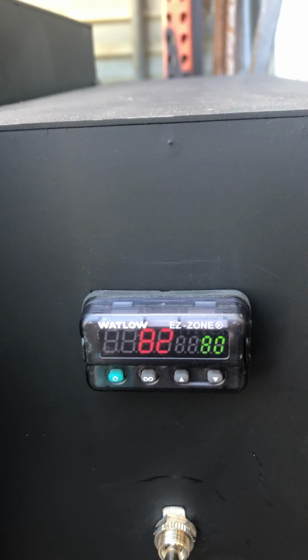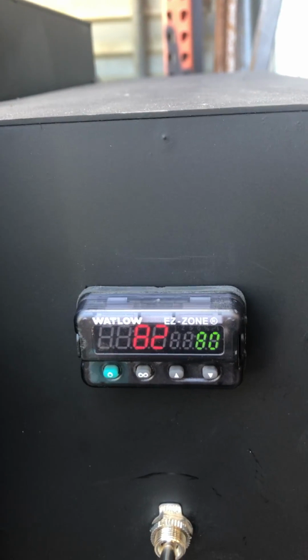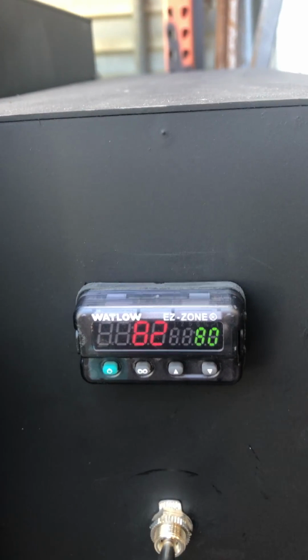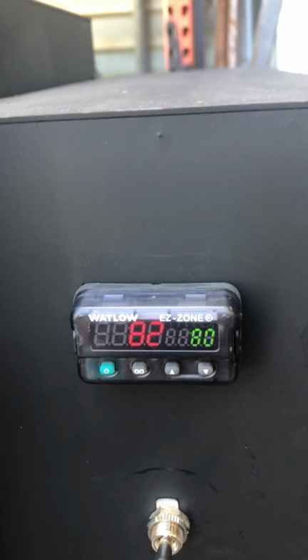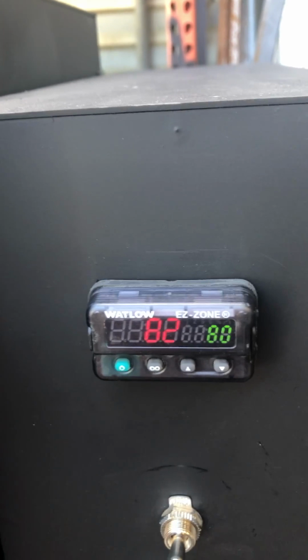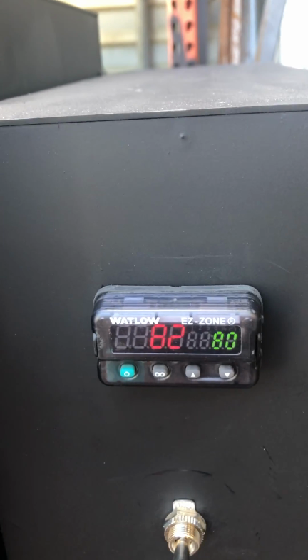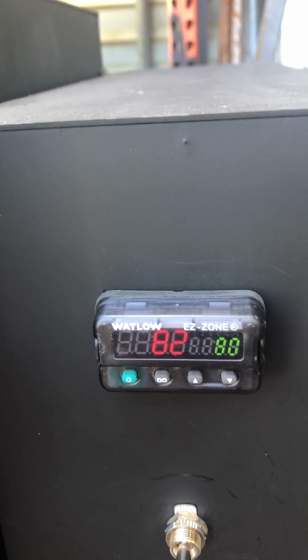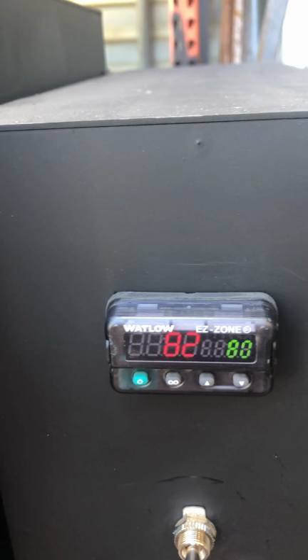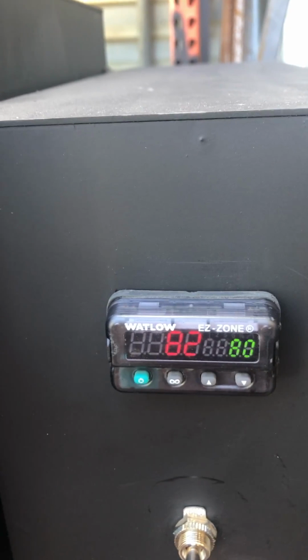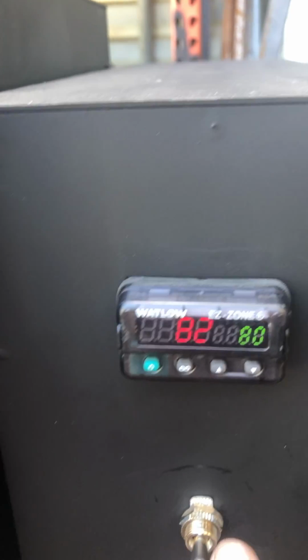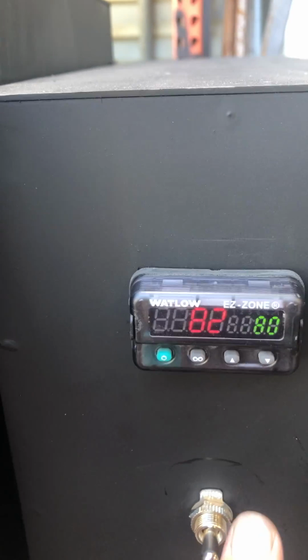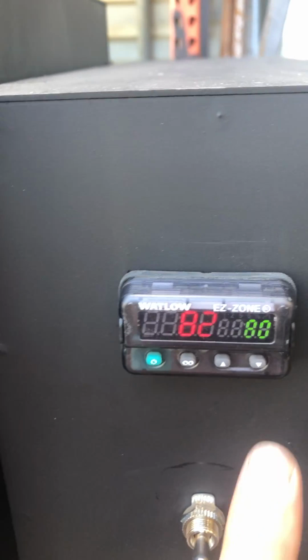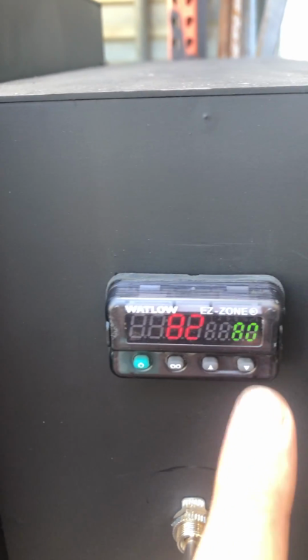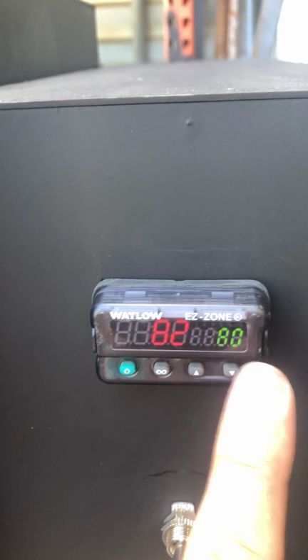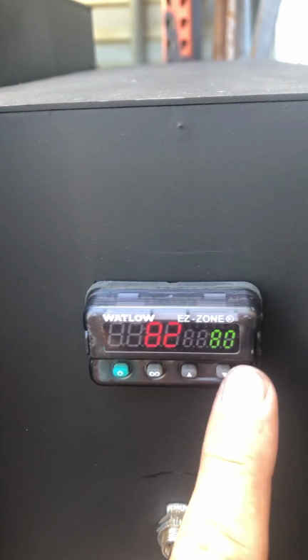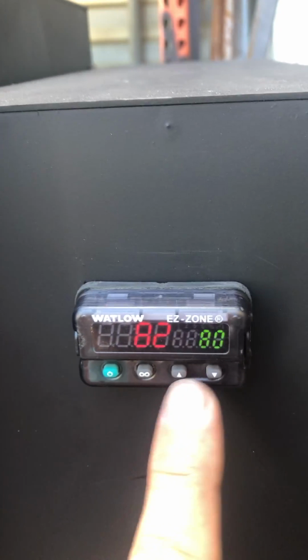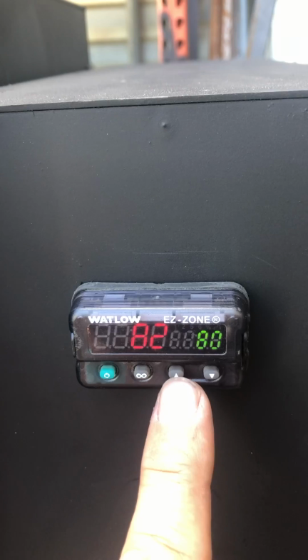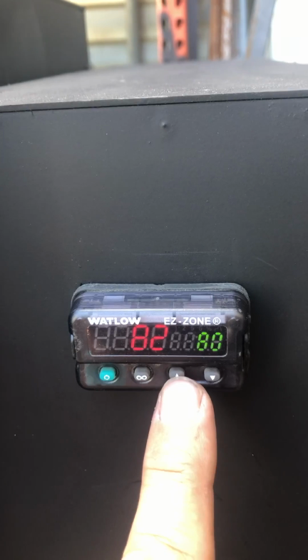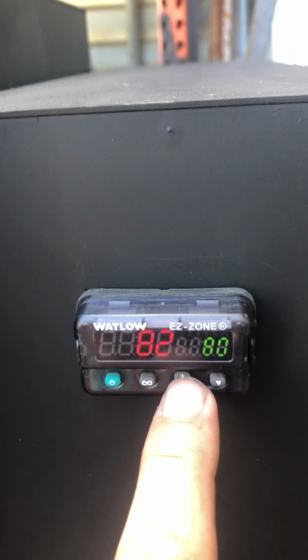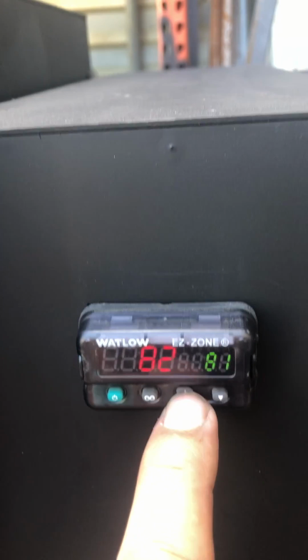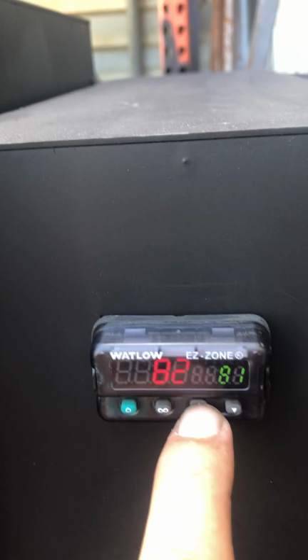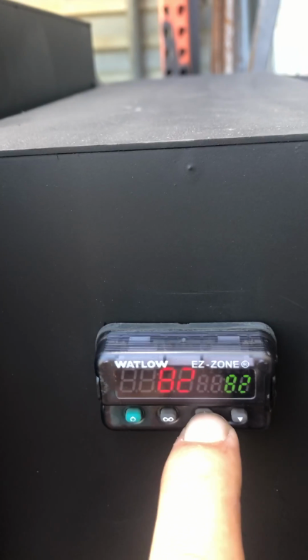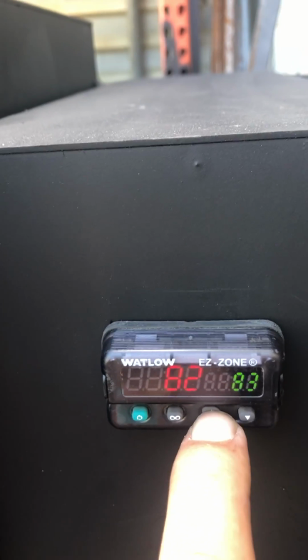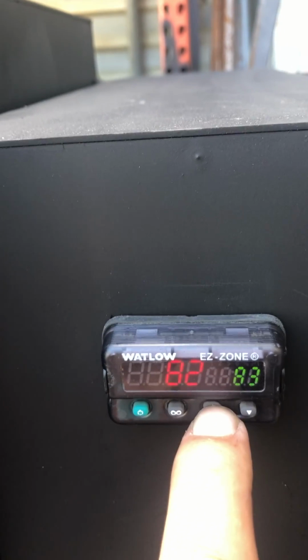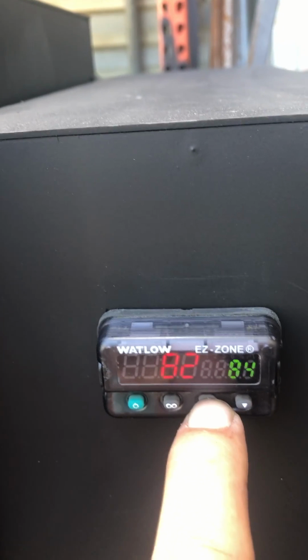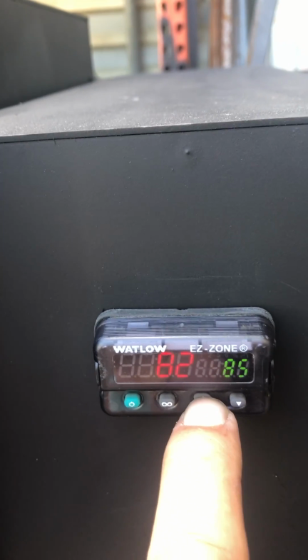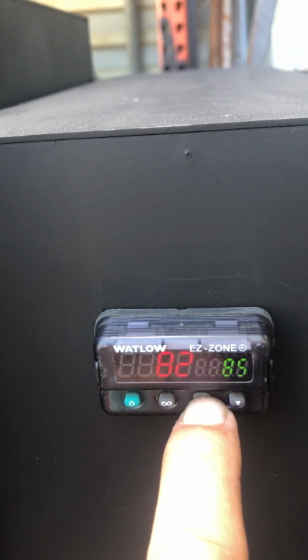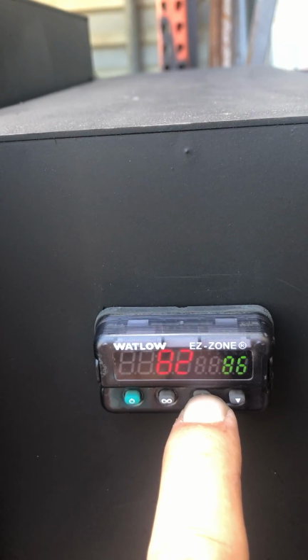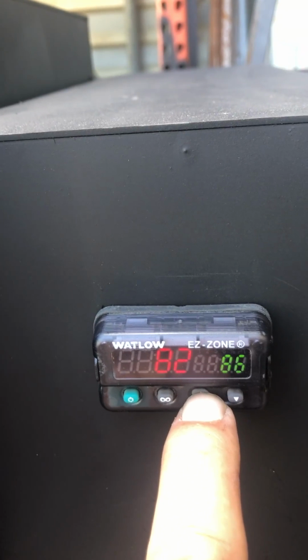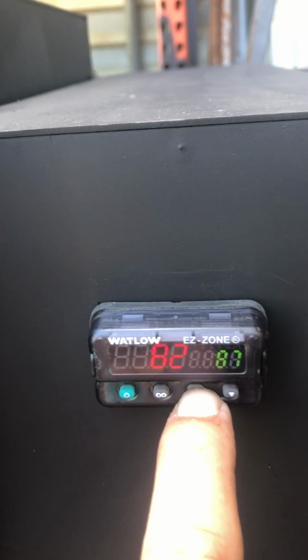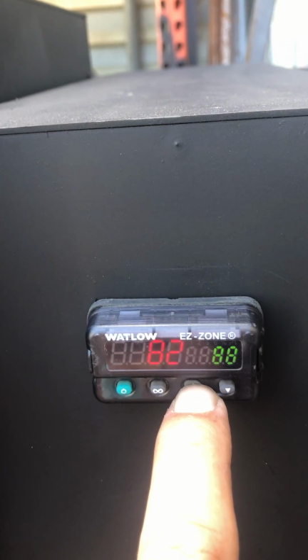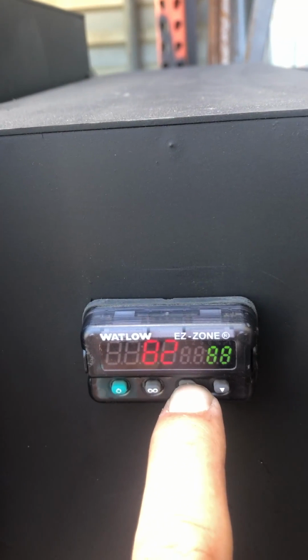Now you can manually ramp it up to your working temperature, which should be the same as your annealing temperature.